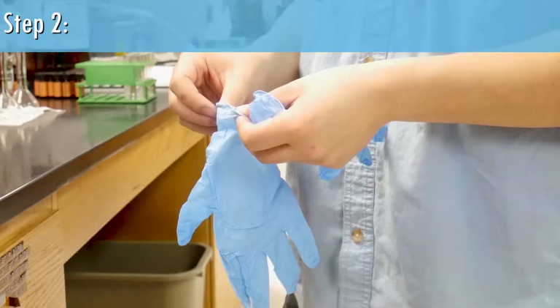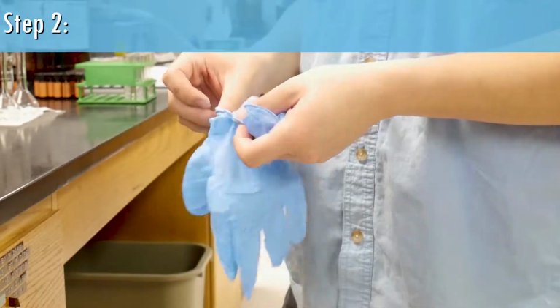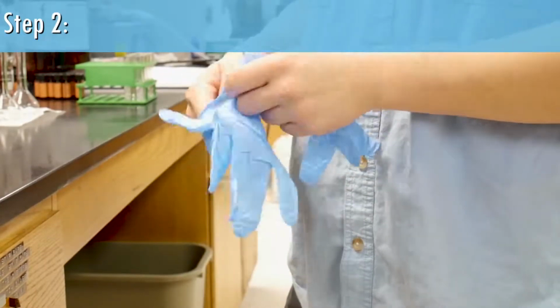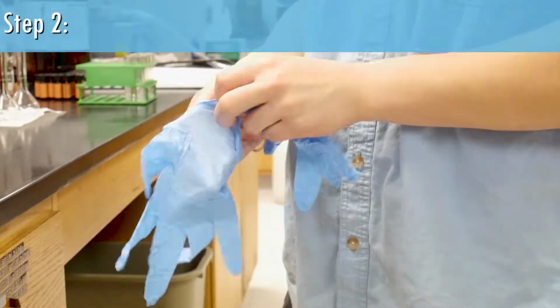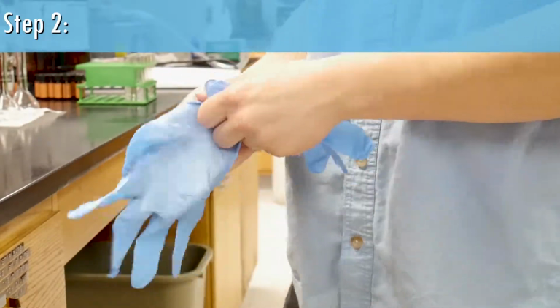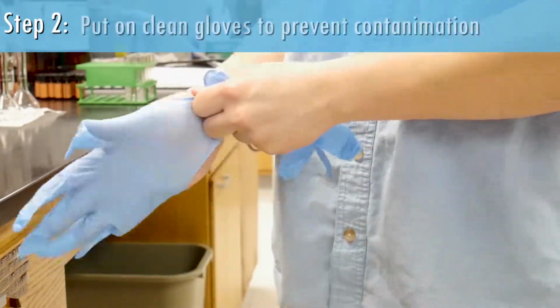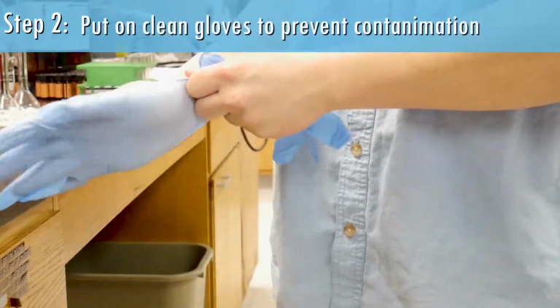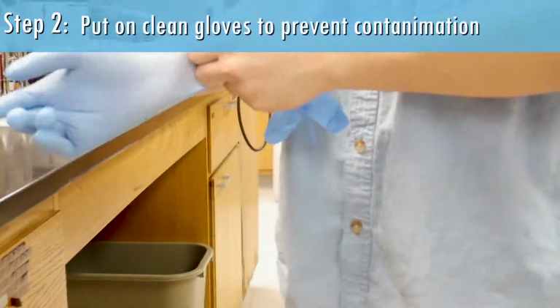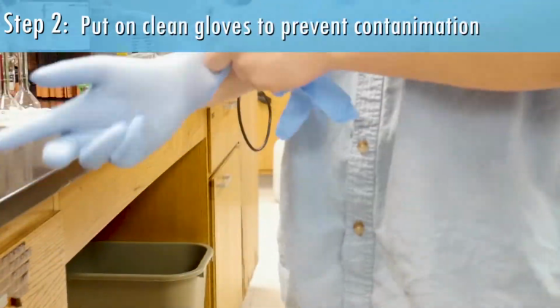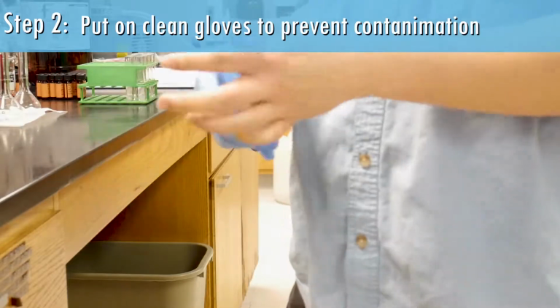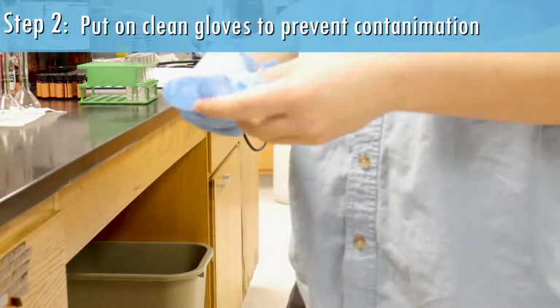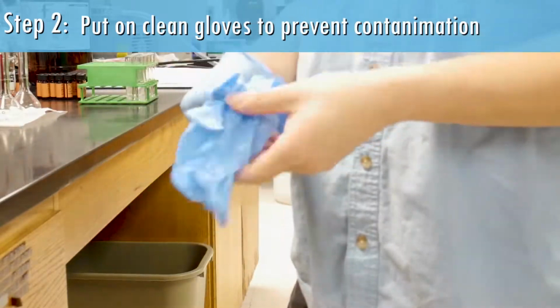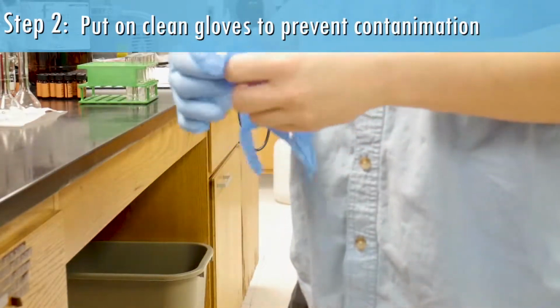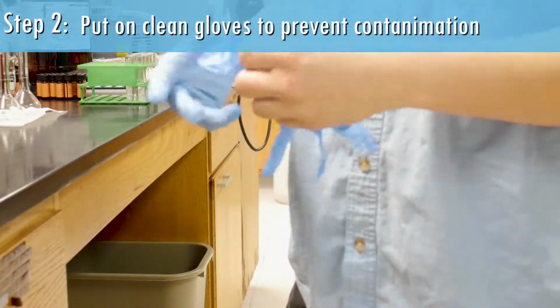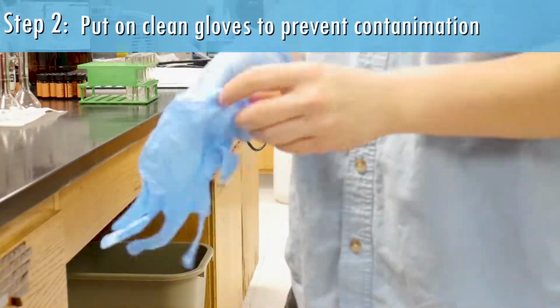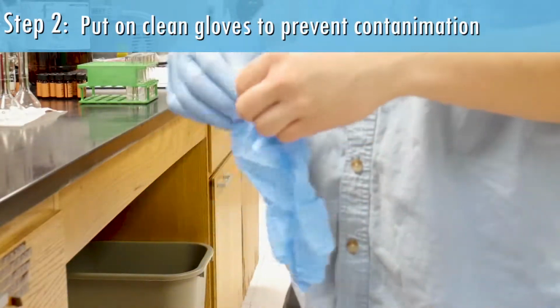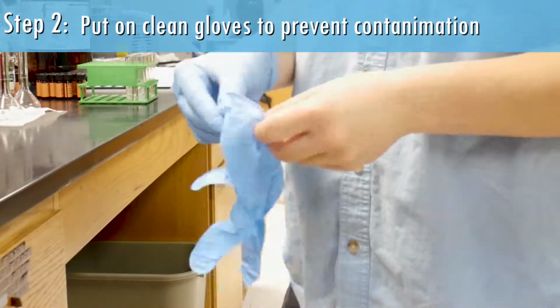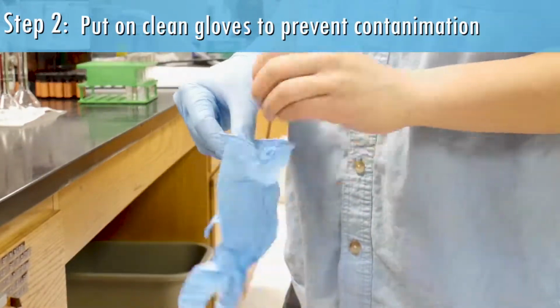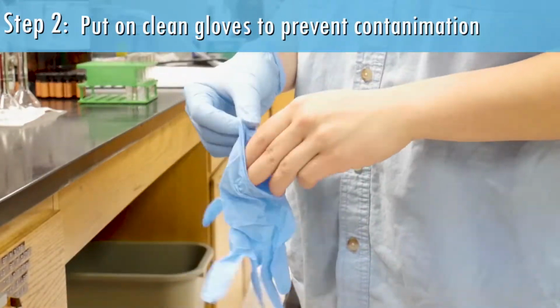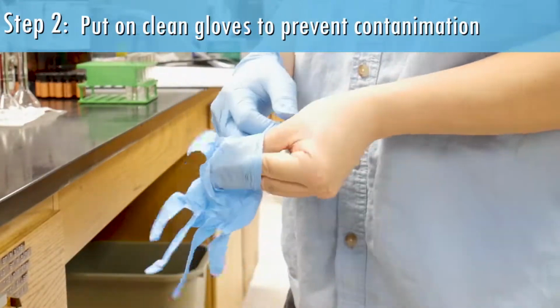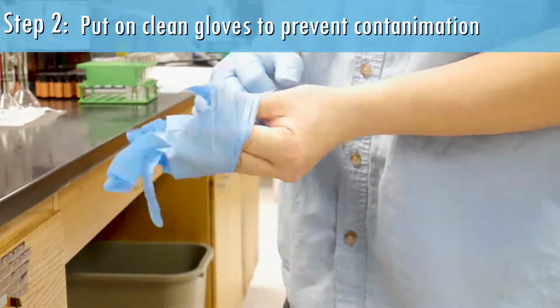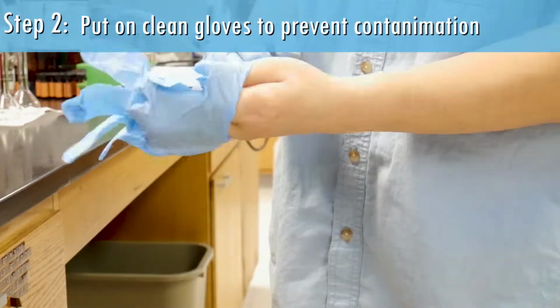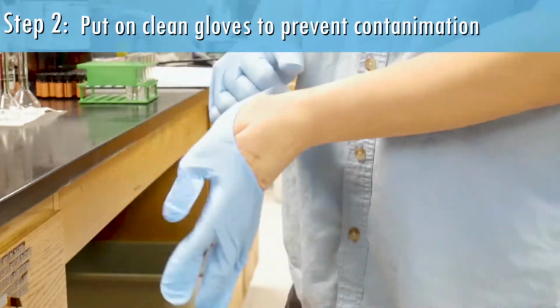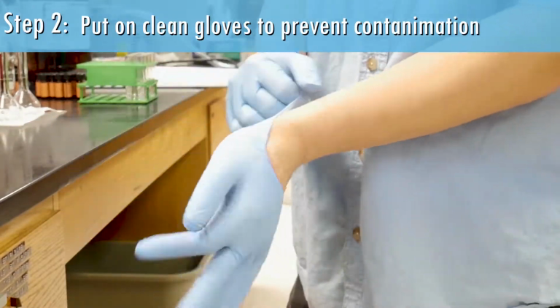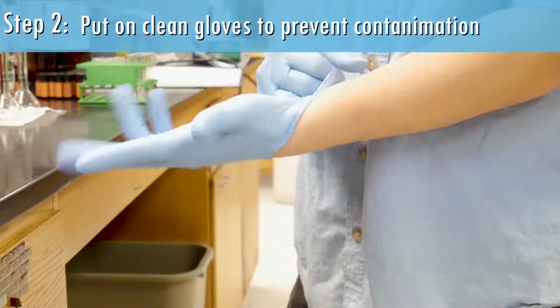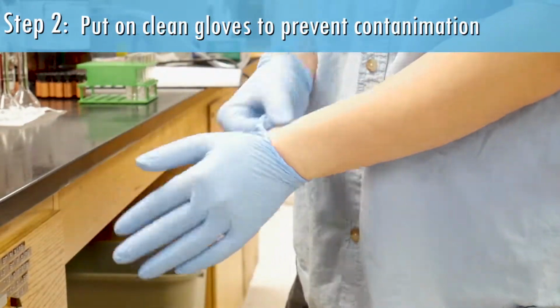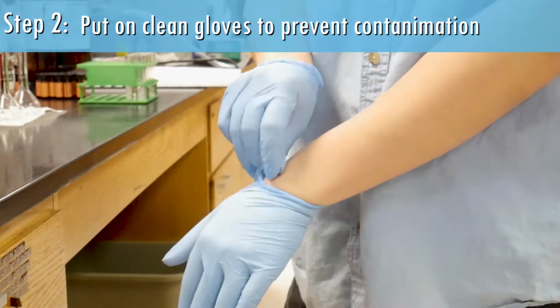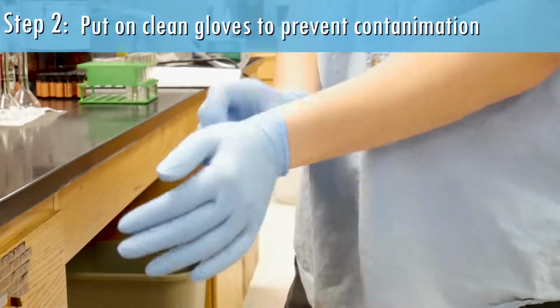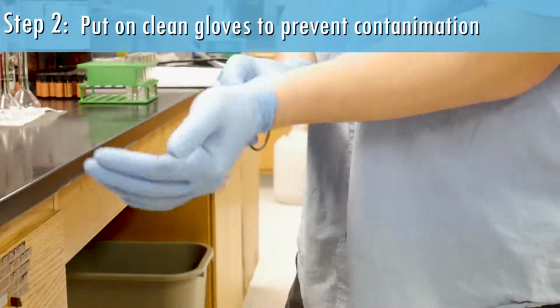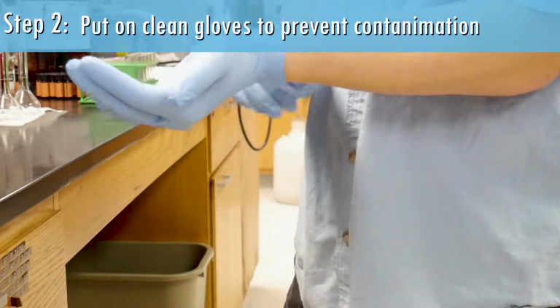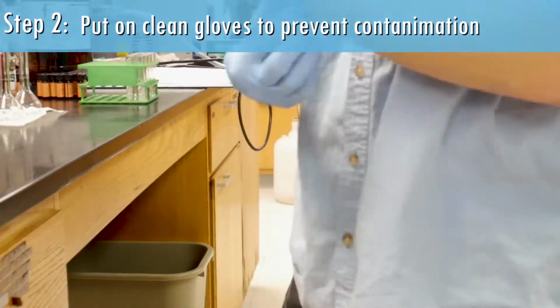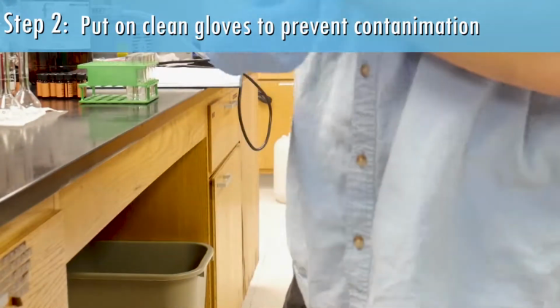Step 2: Put on clean gloves so that contamination of the clean micropipette tips does not occur.